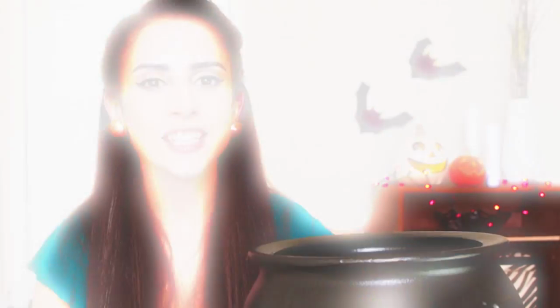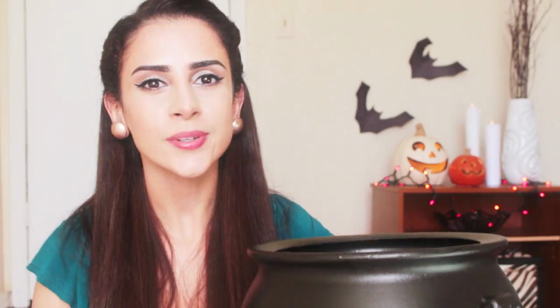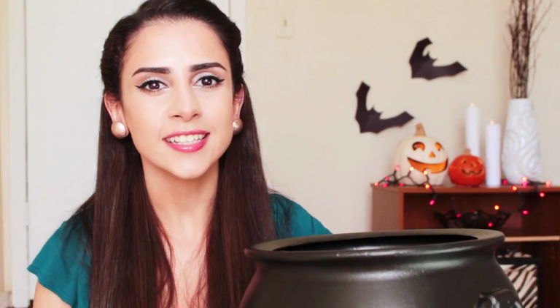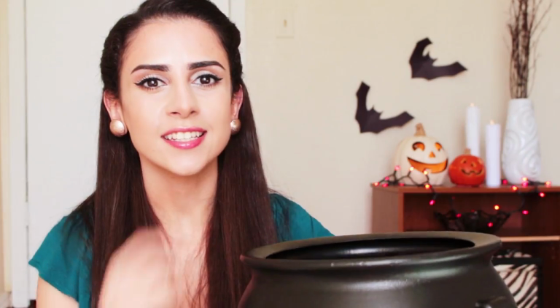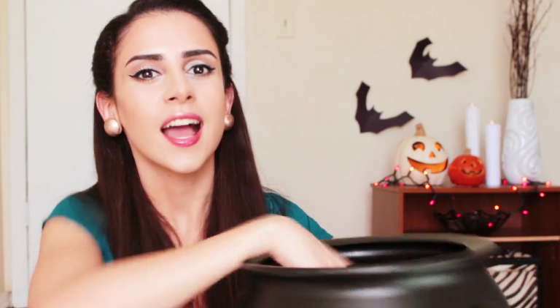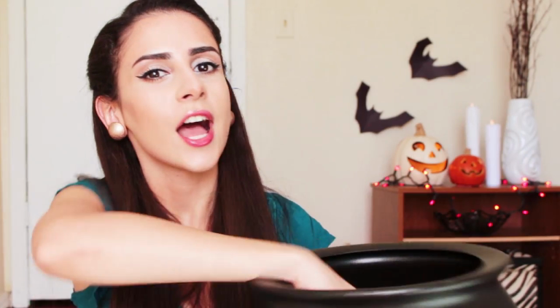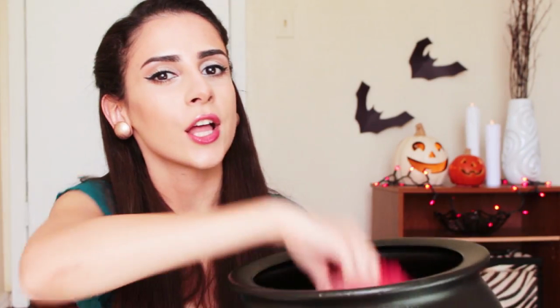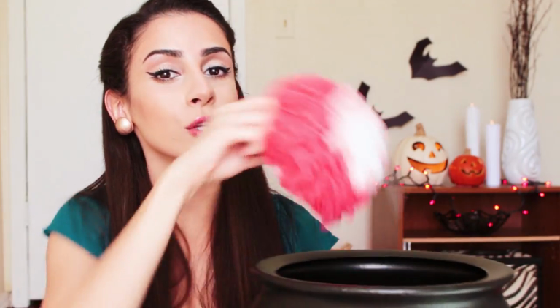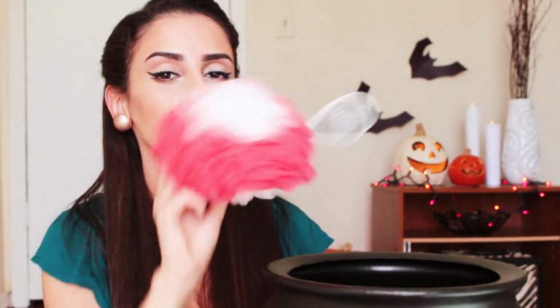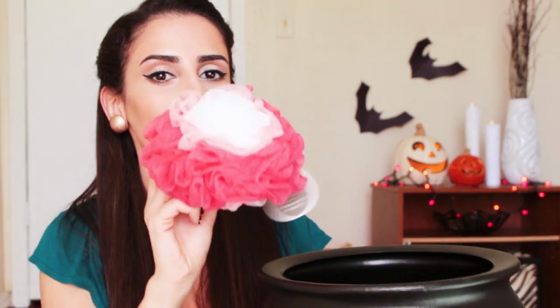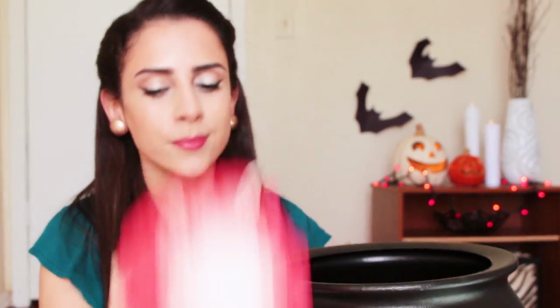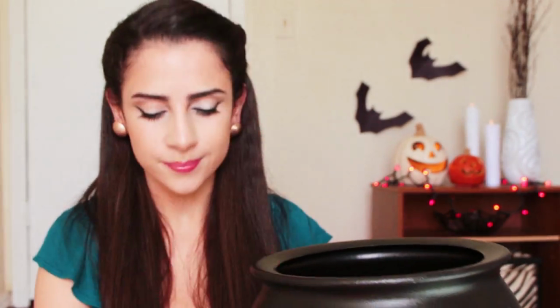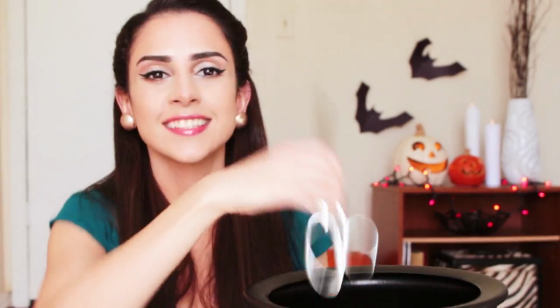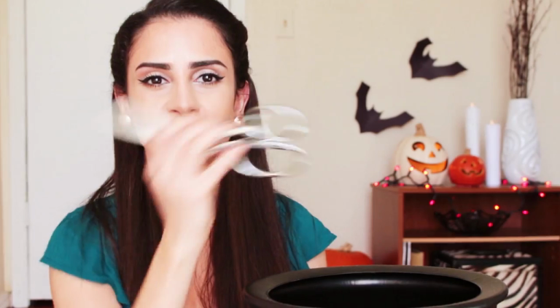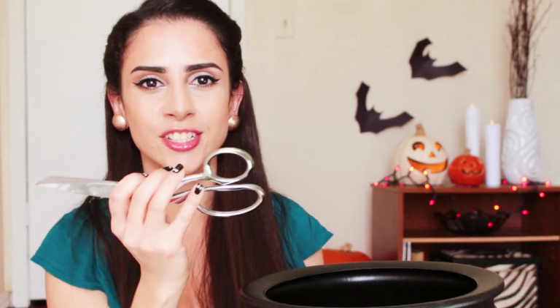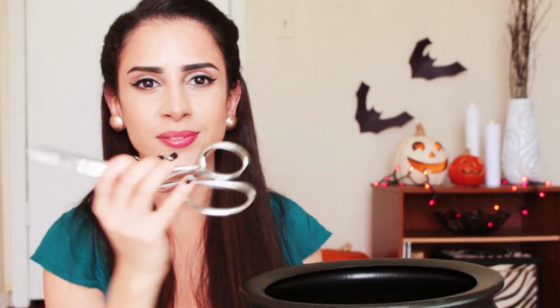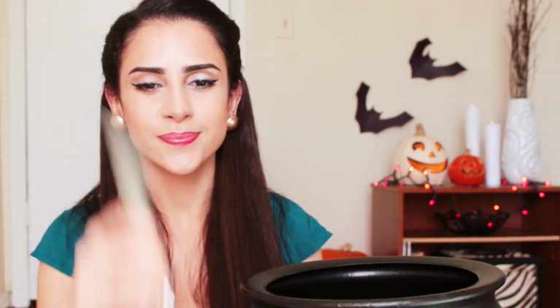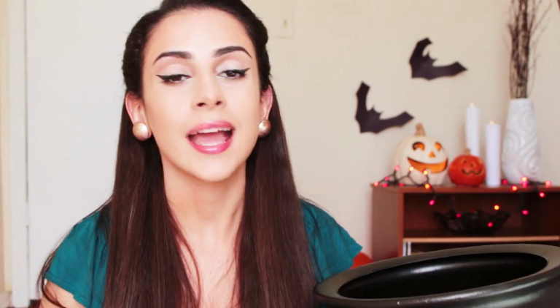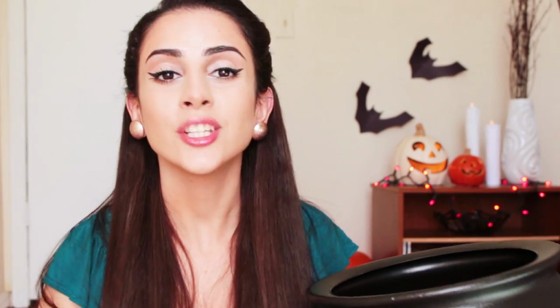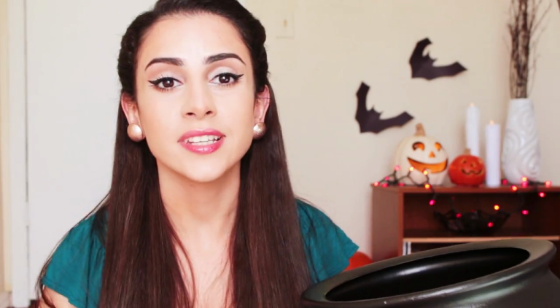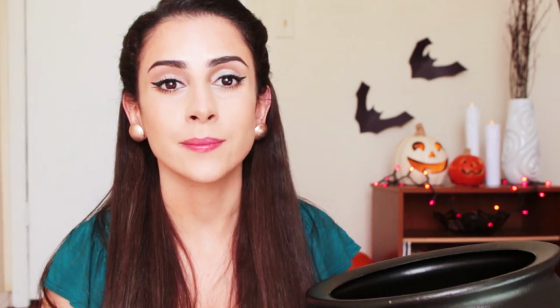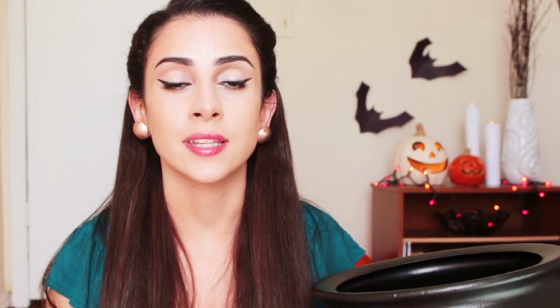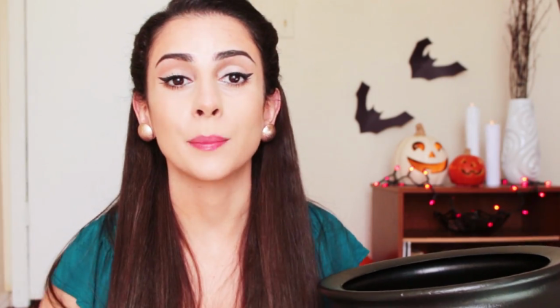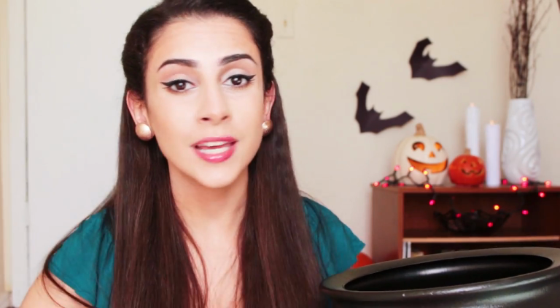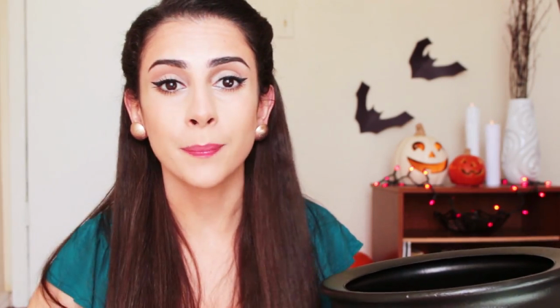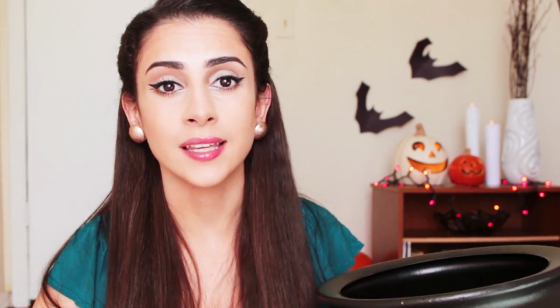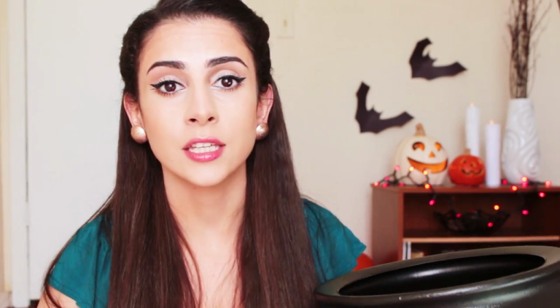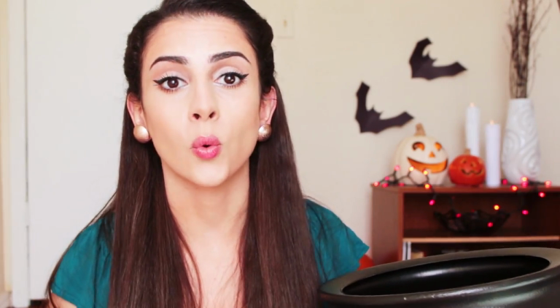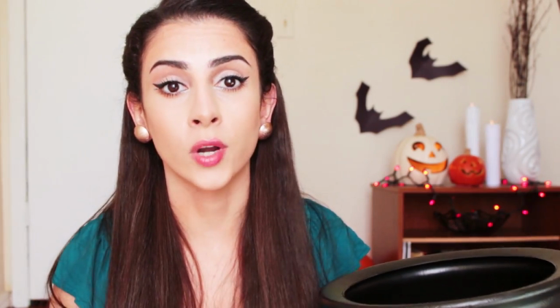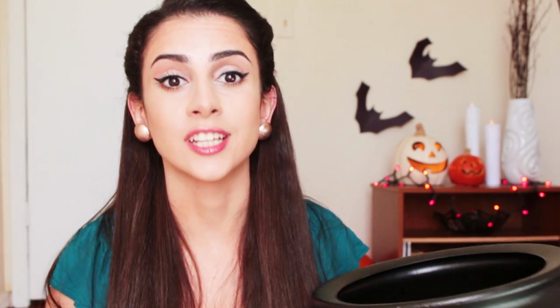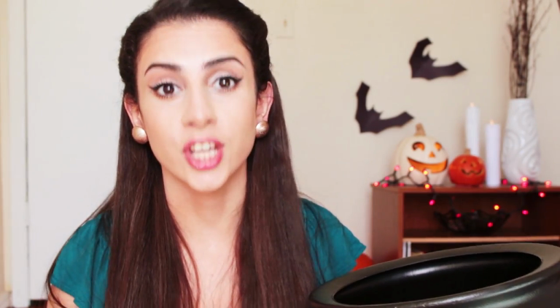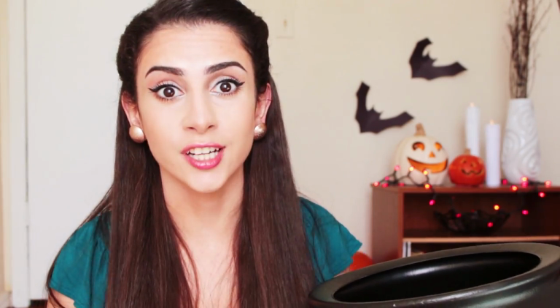You will need a loofah ball, scissors, and you will need something like a big bucket or a chair.